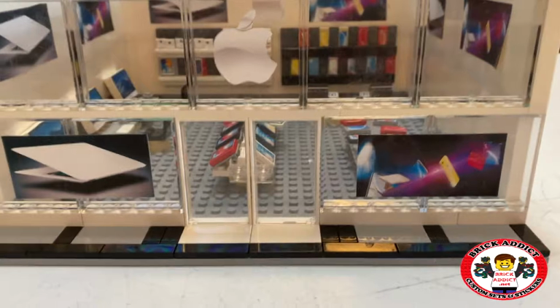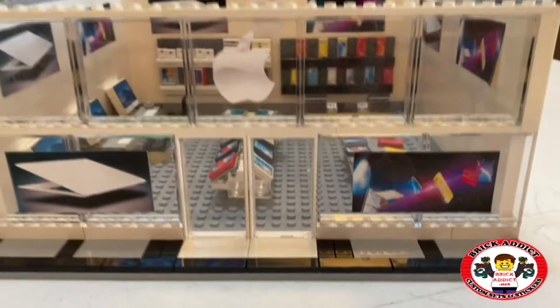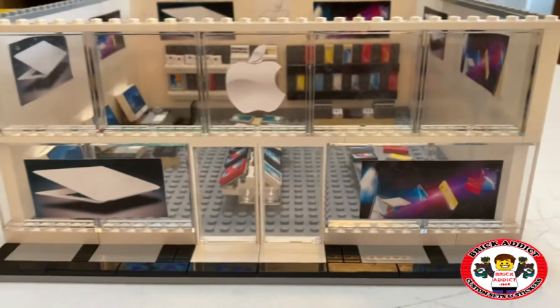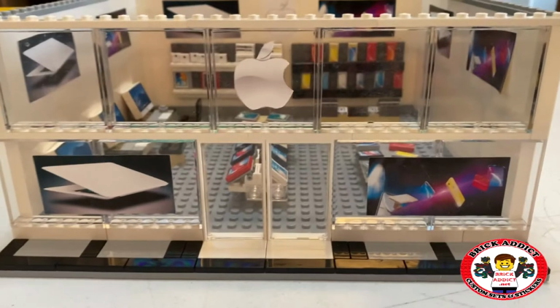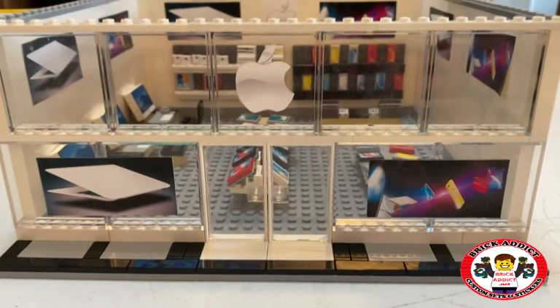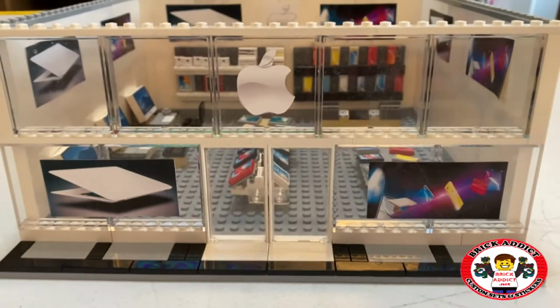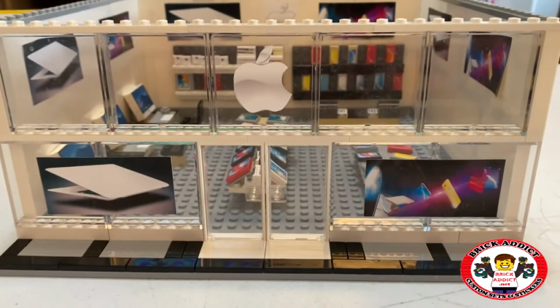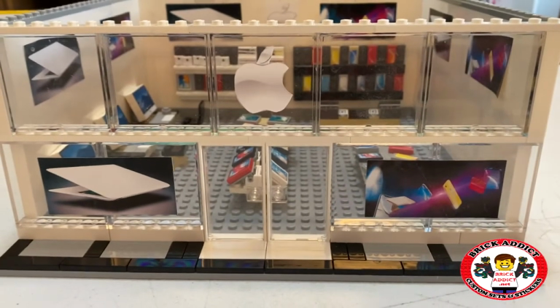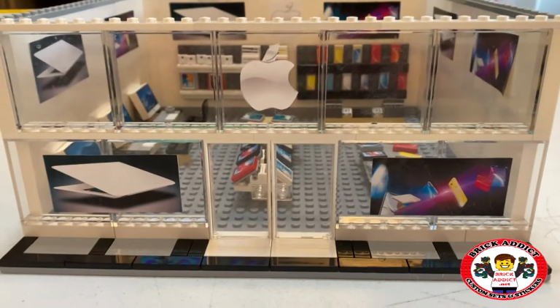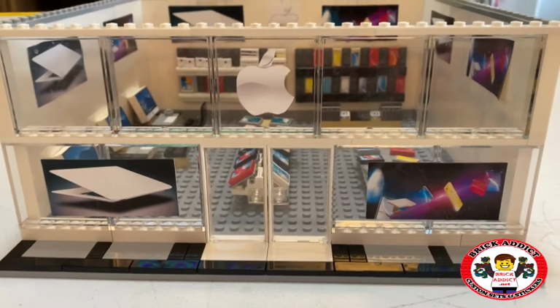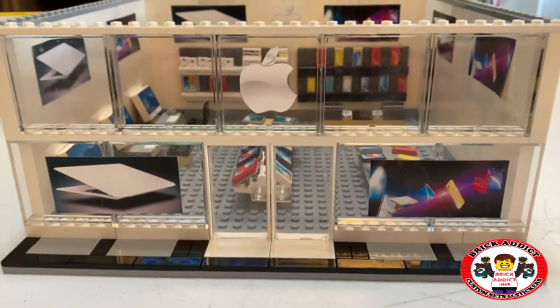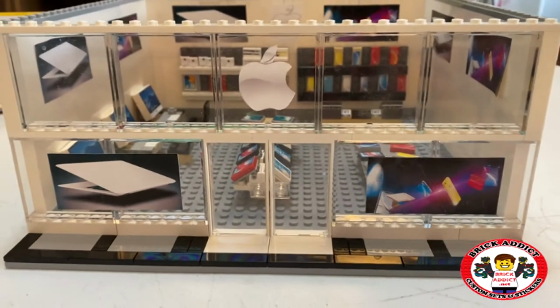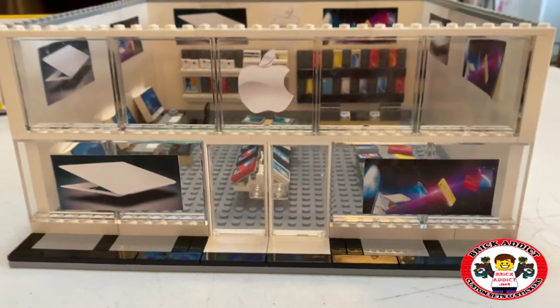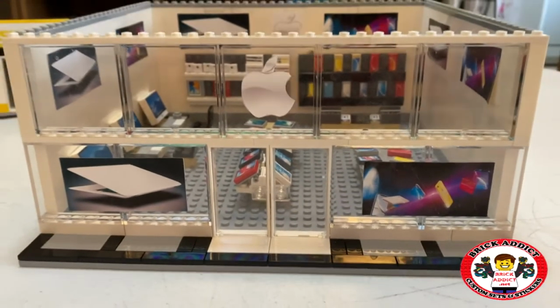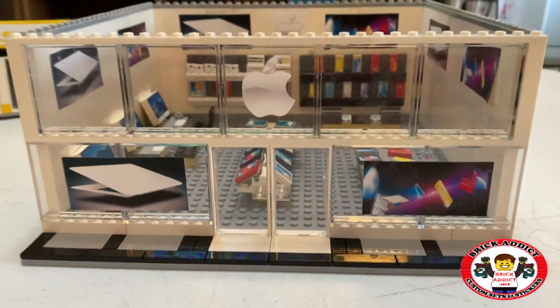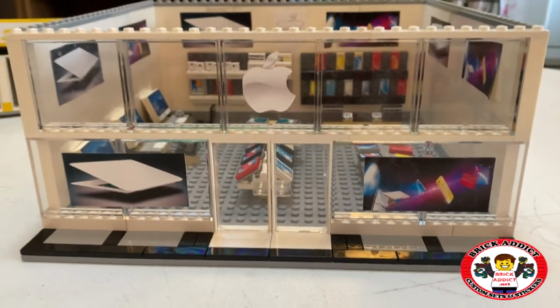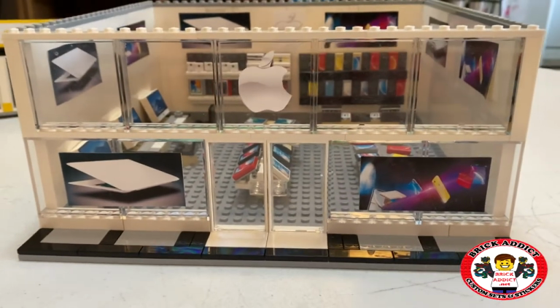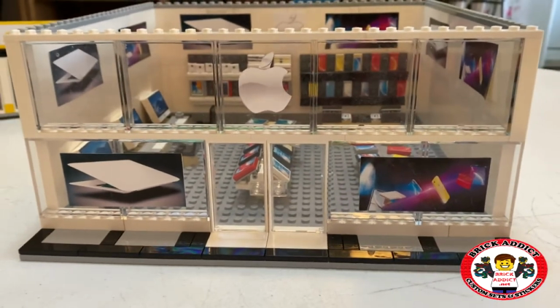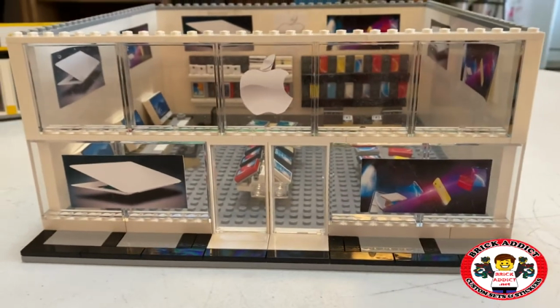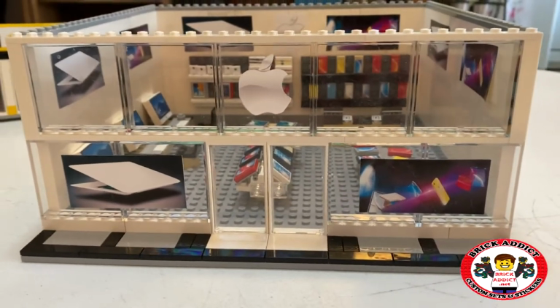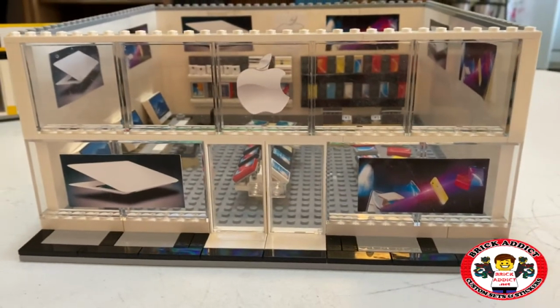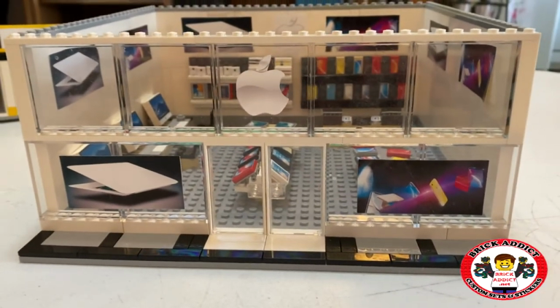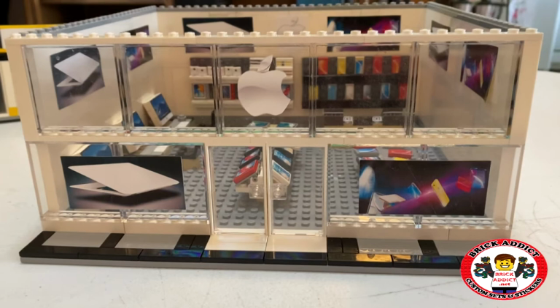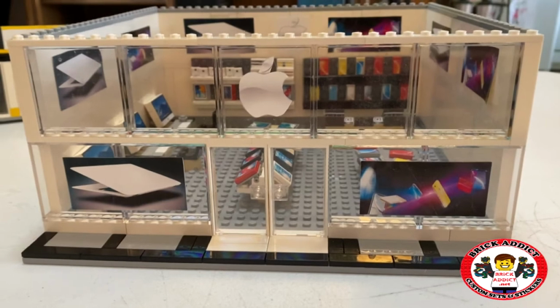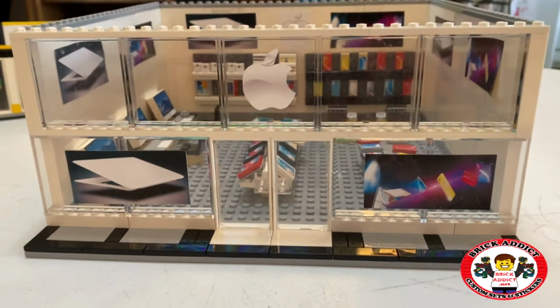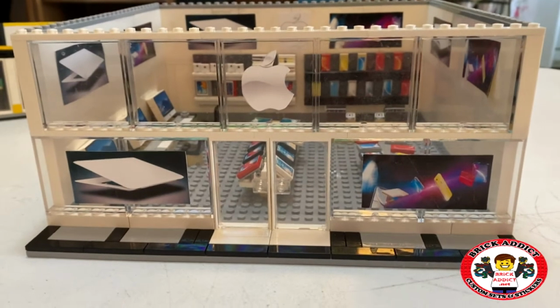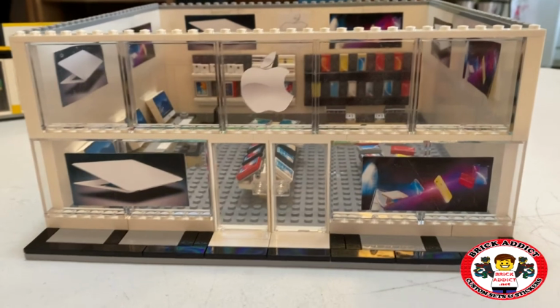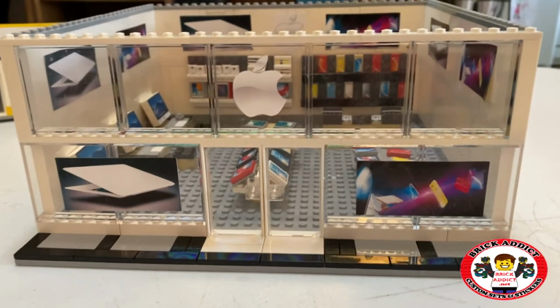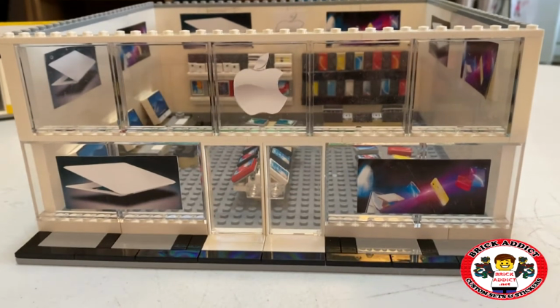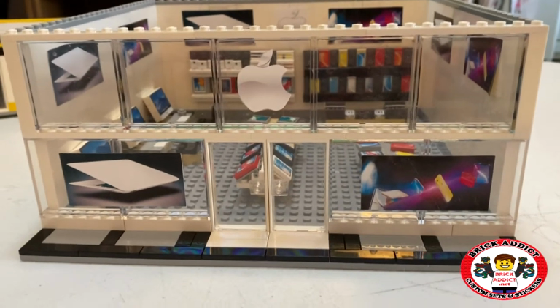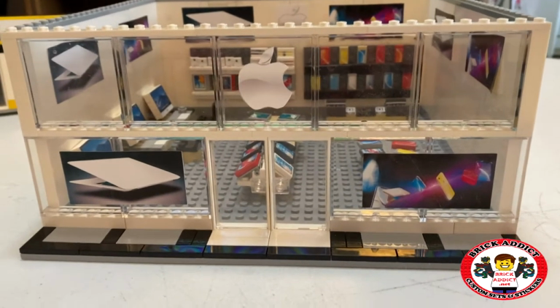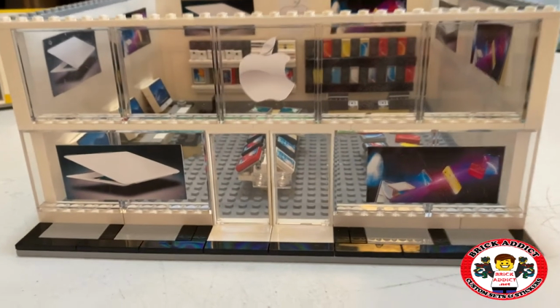All right, so just like all Apple stores, what do you get on the front? You've got lots of glass — nice, clear, lets the light in, right?